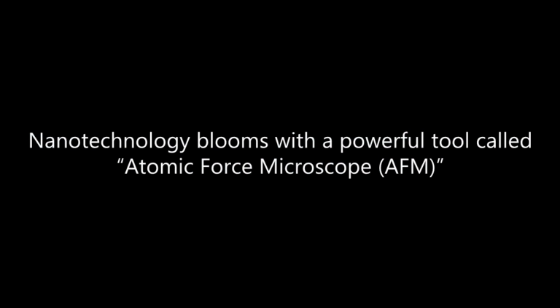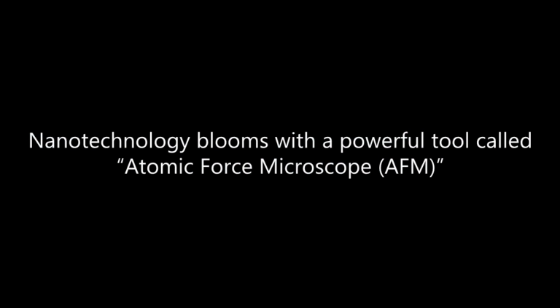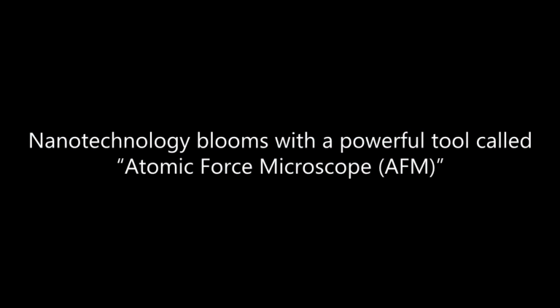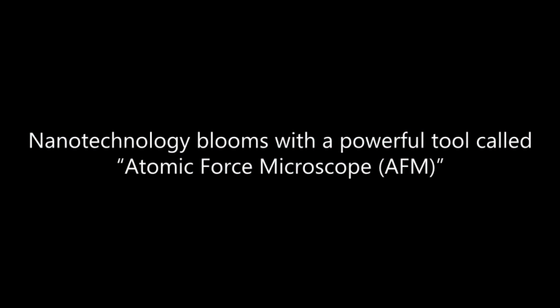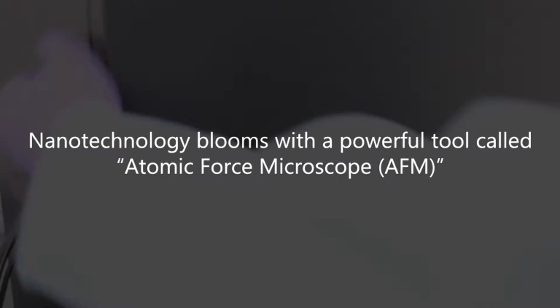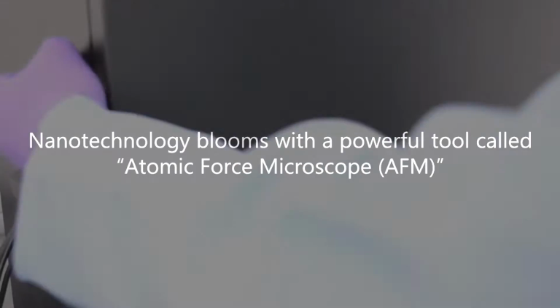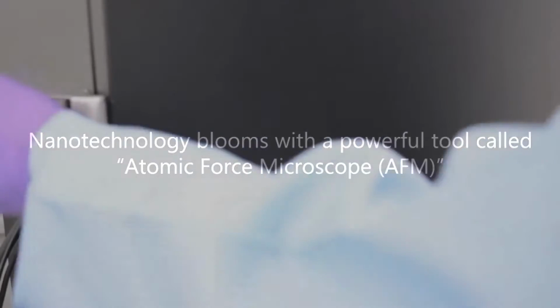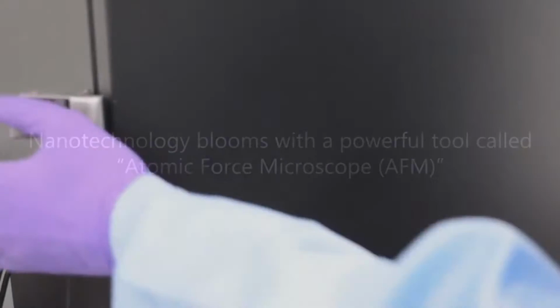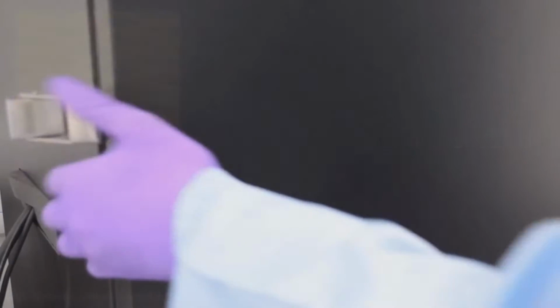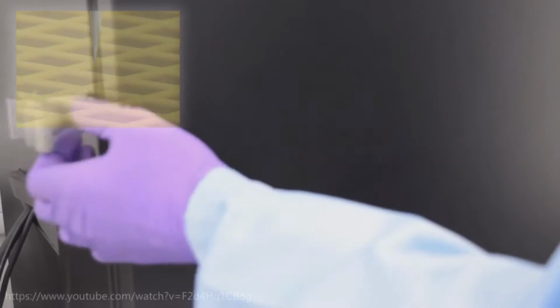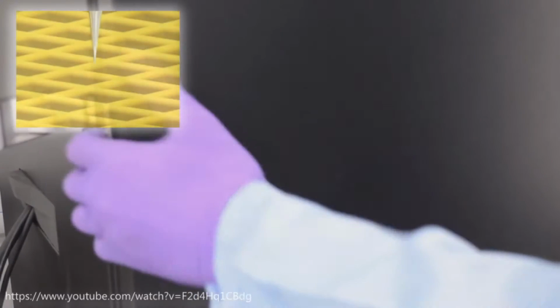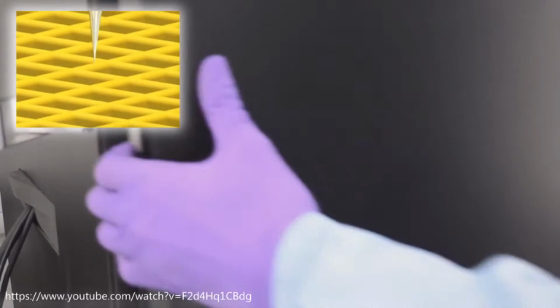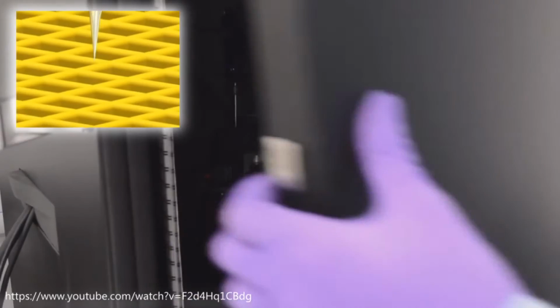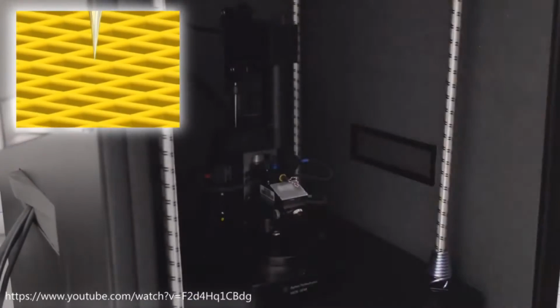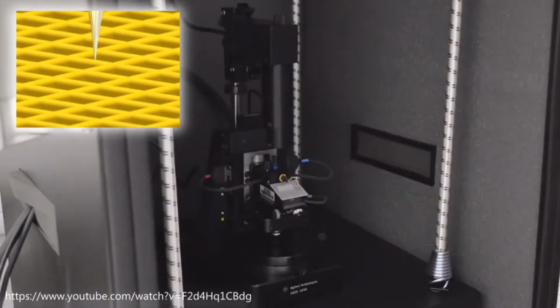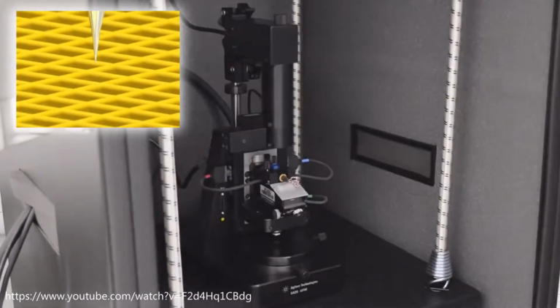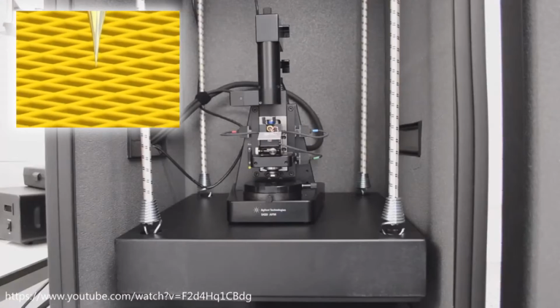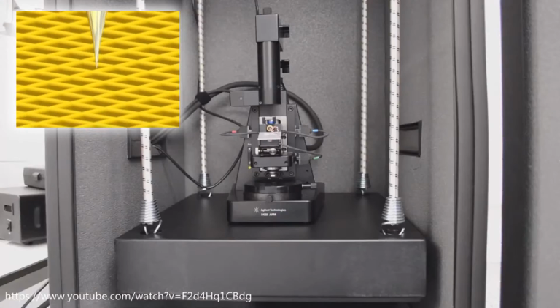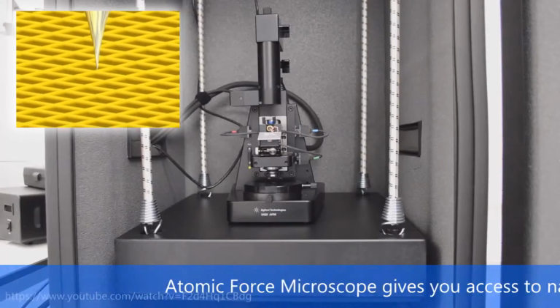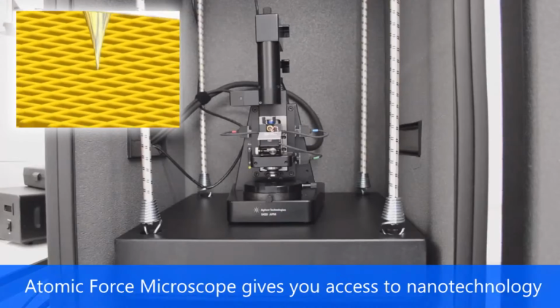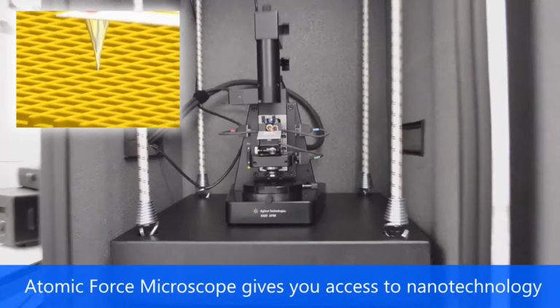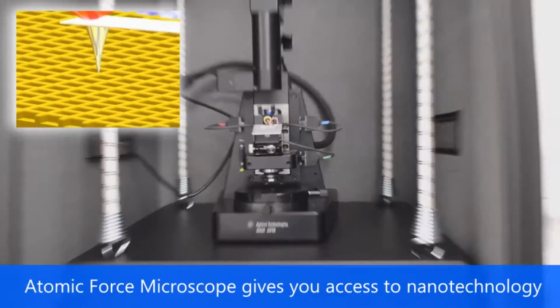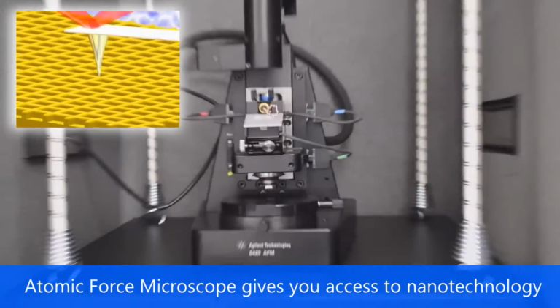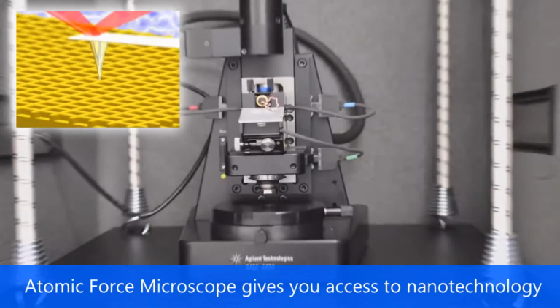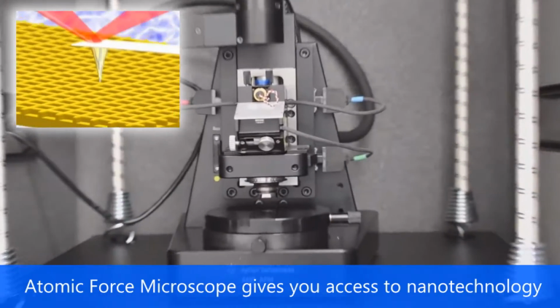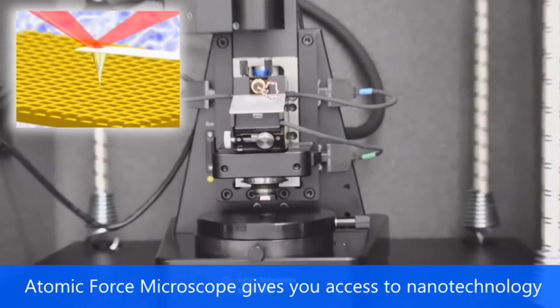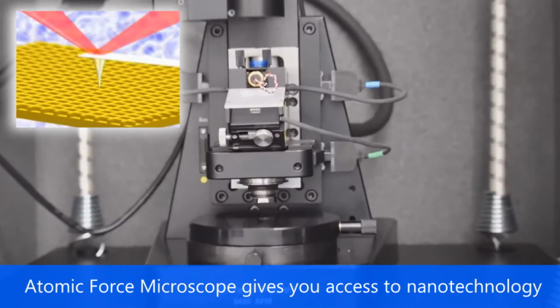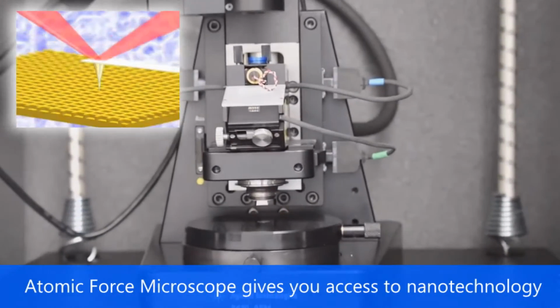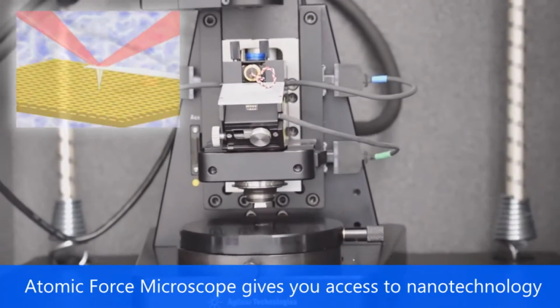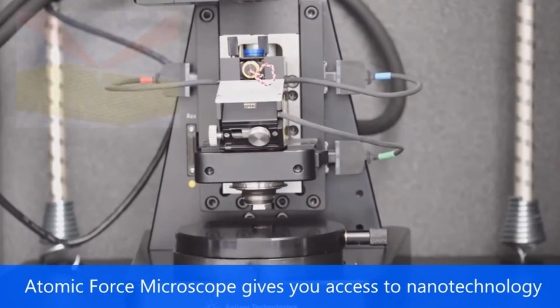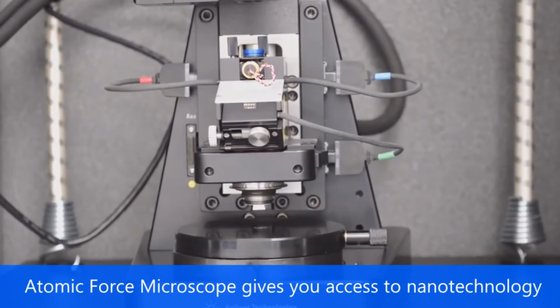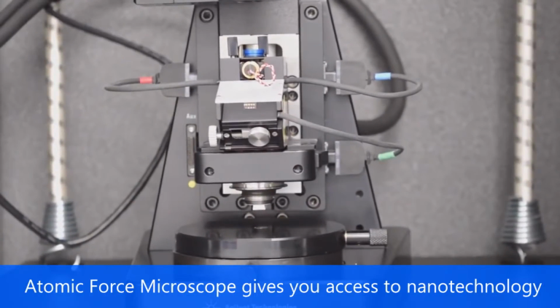A small antenna-like probe called a cantilever scrapes along the surface of the material.